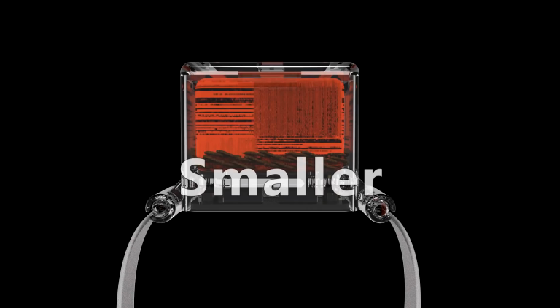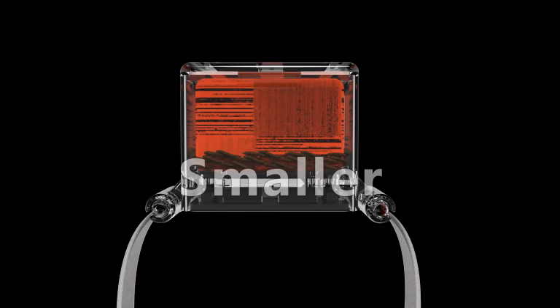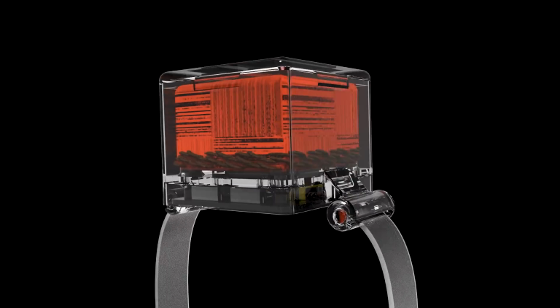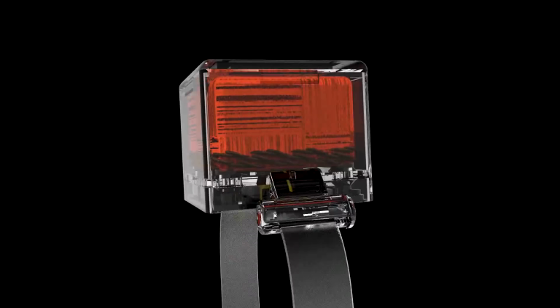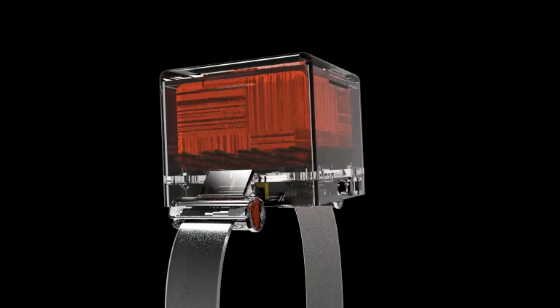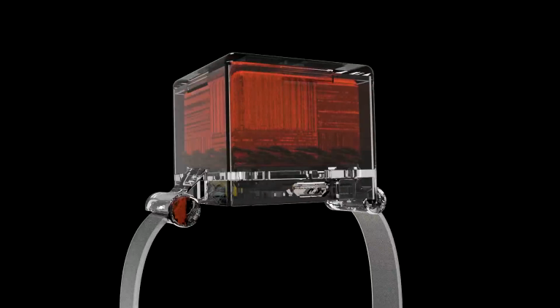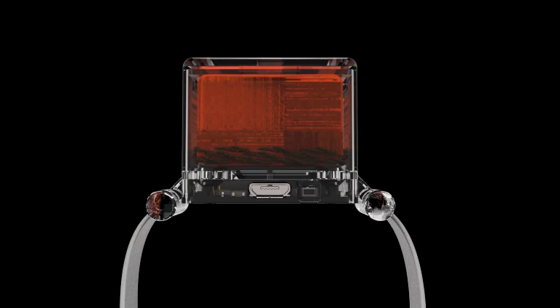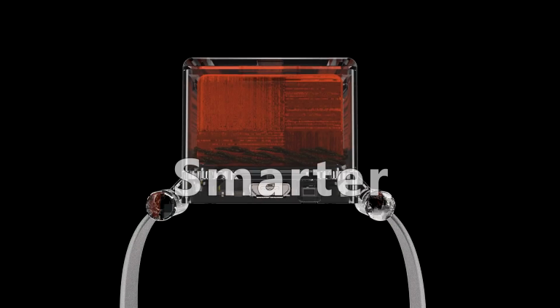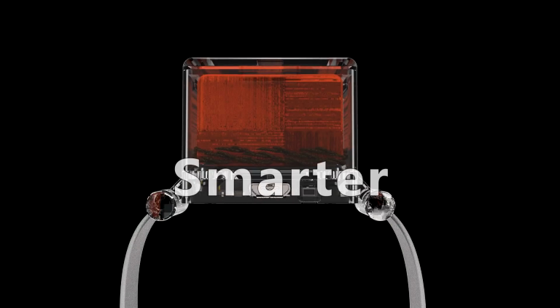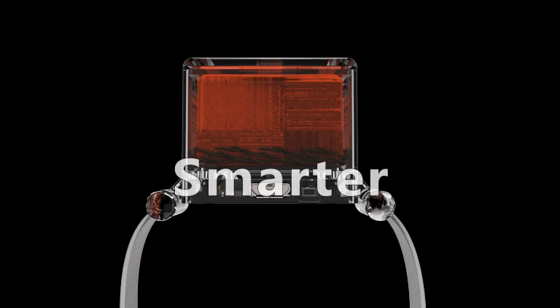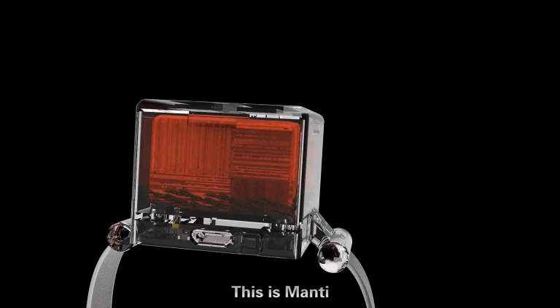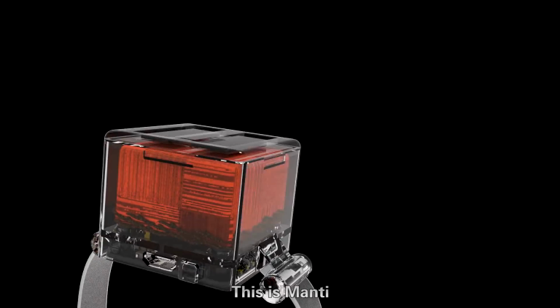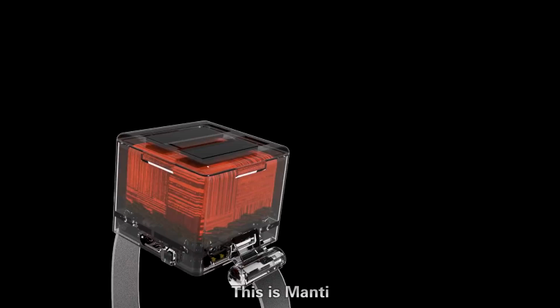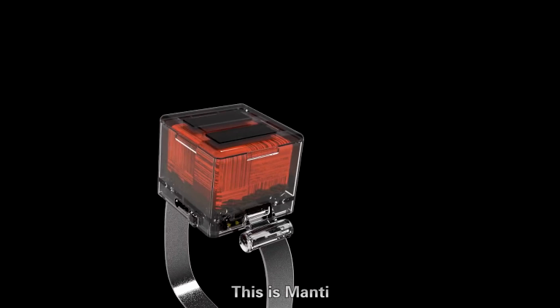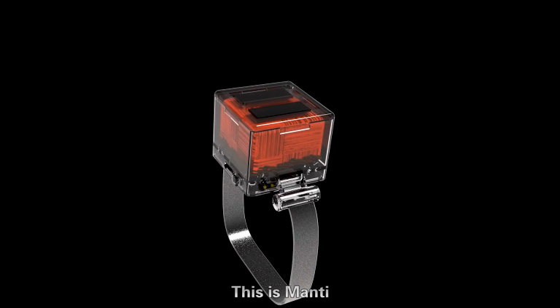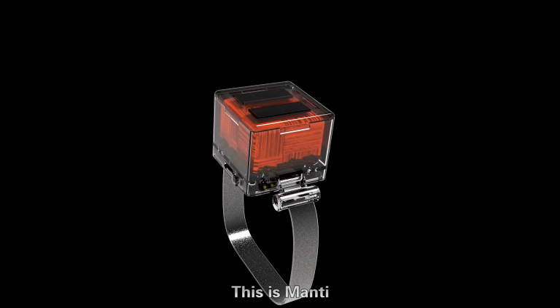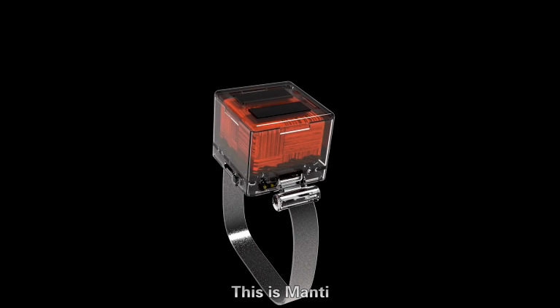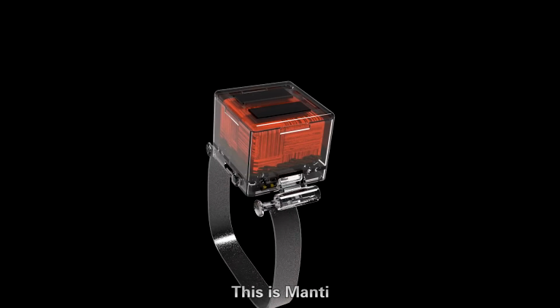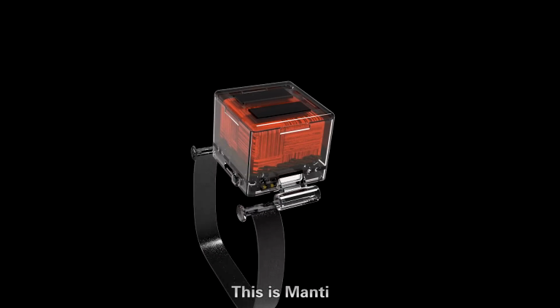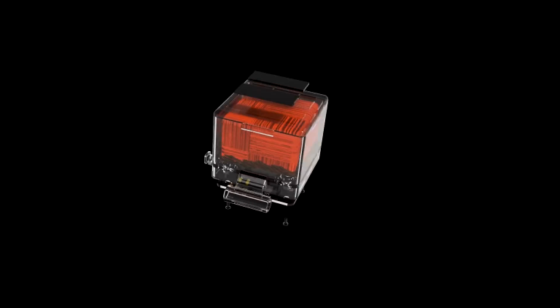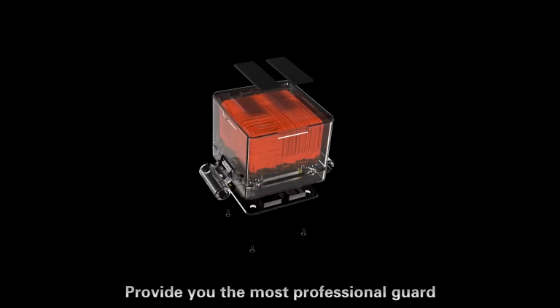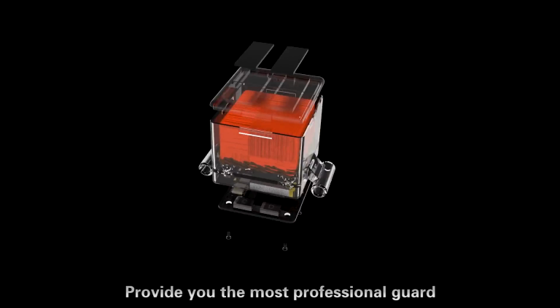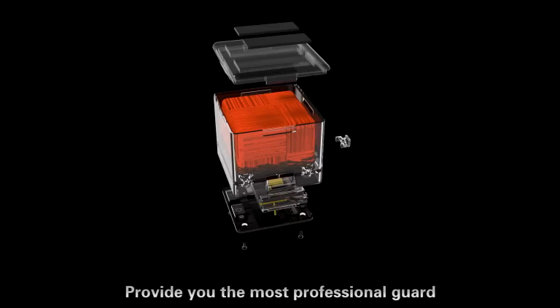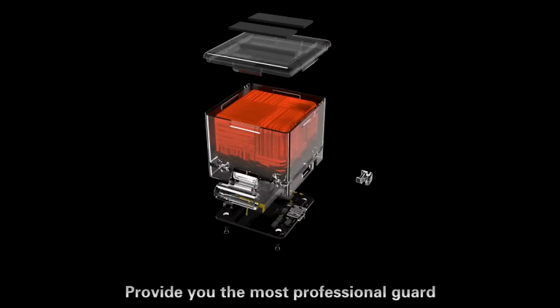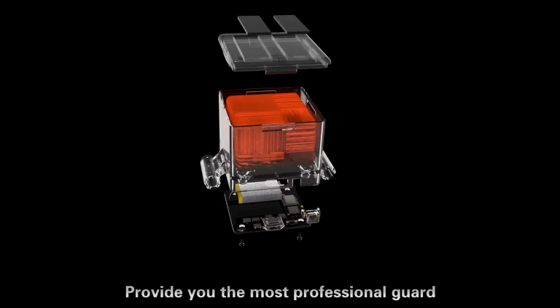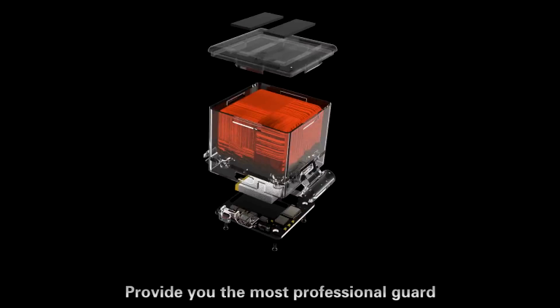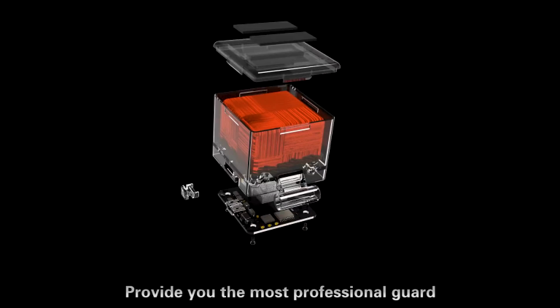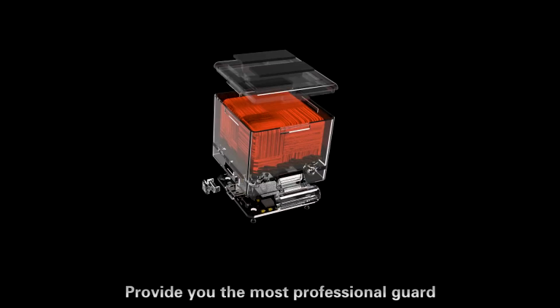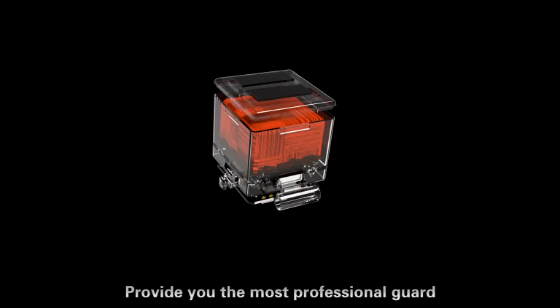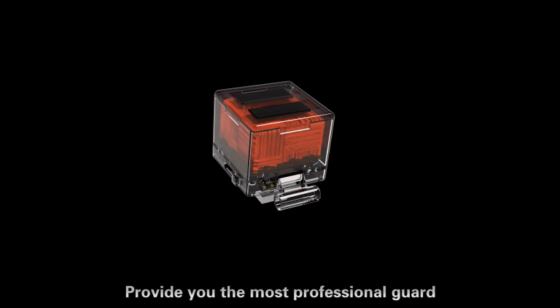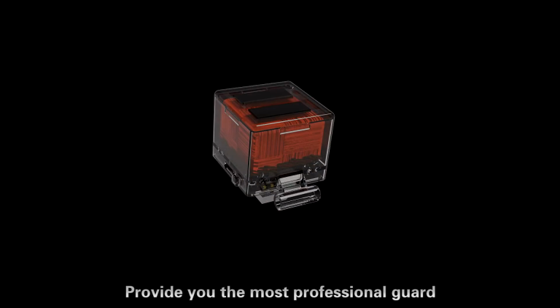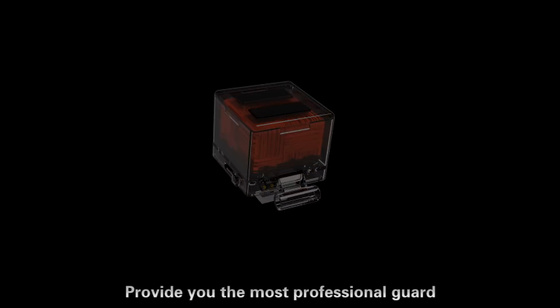Smaller. Smarter. This is Manti — providing you the most professional guard.